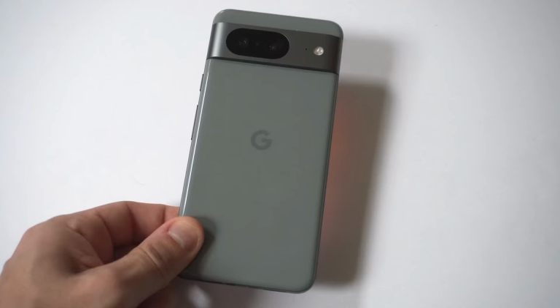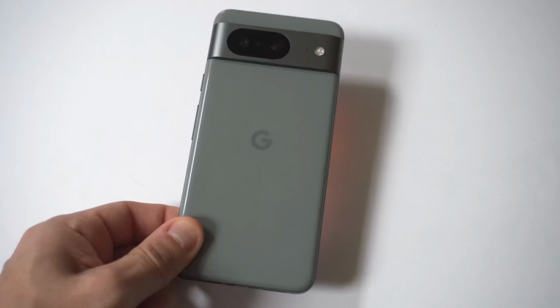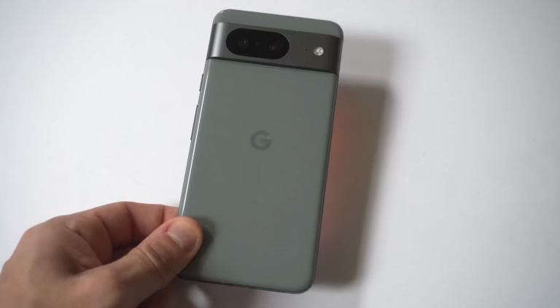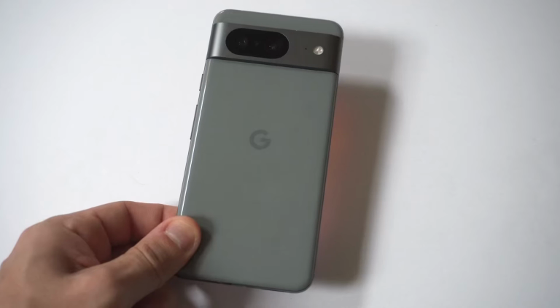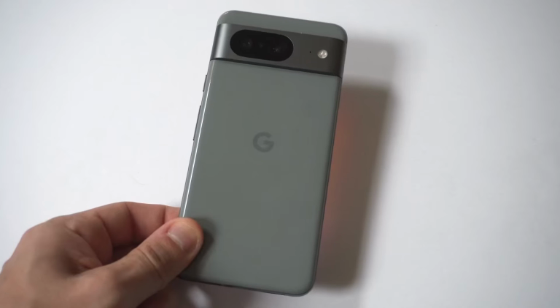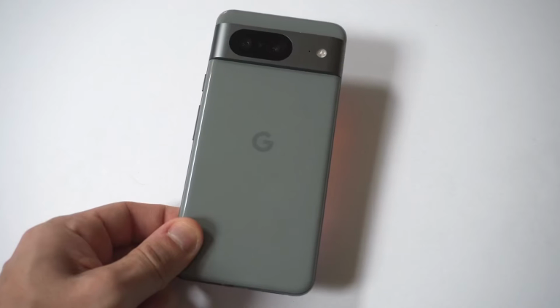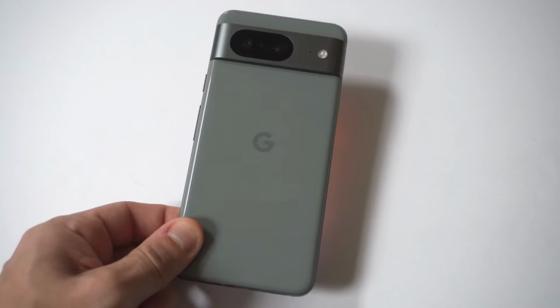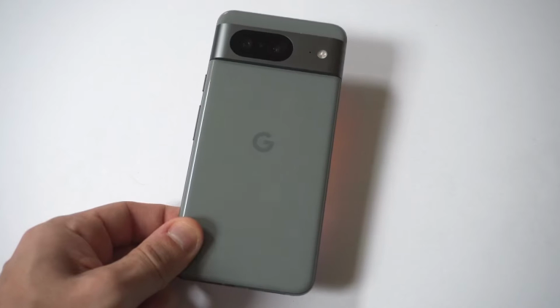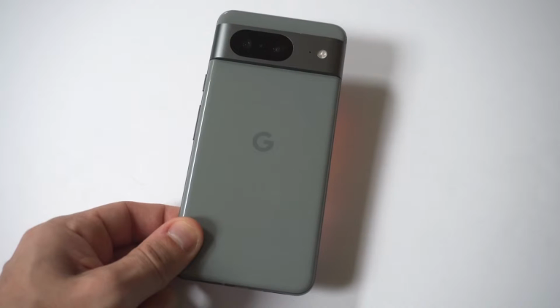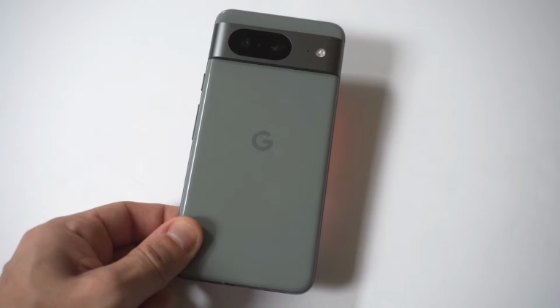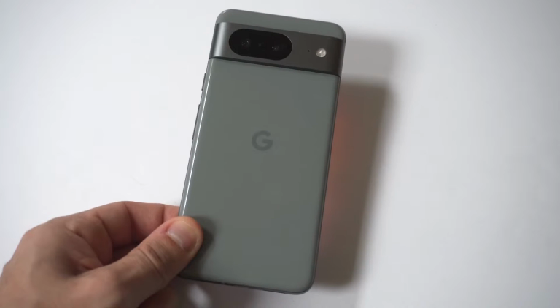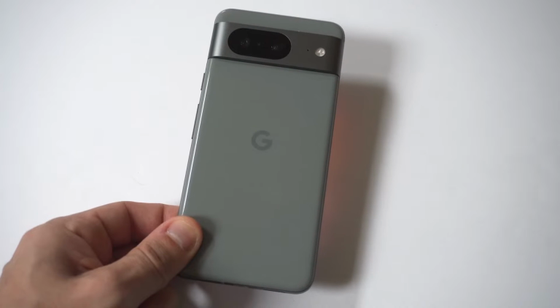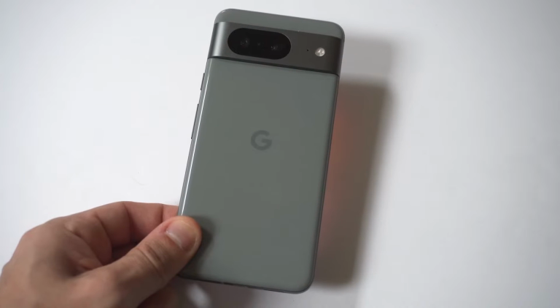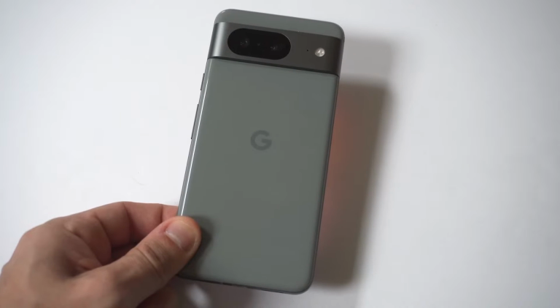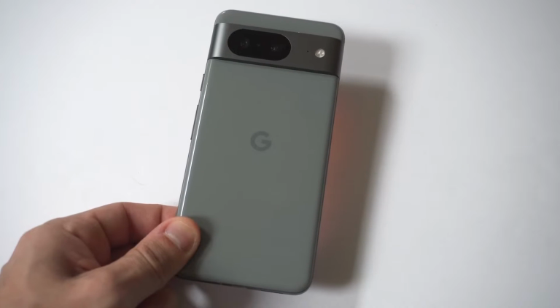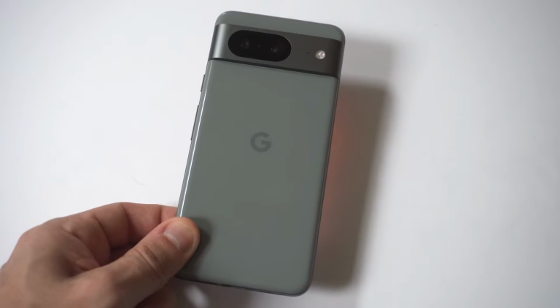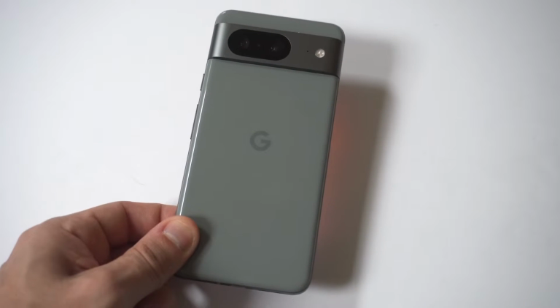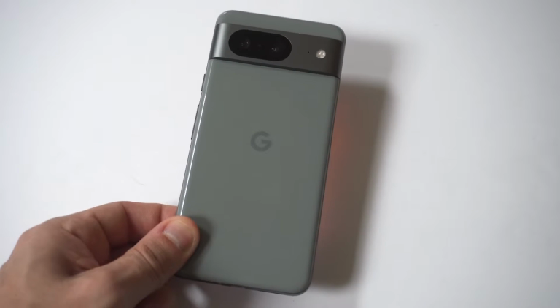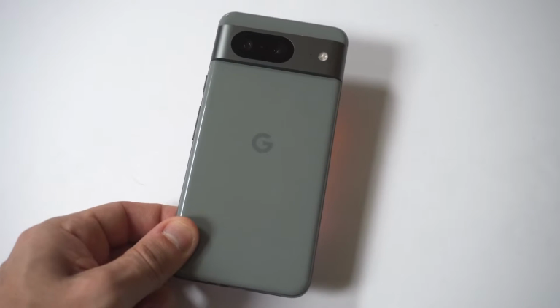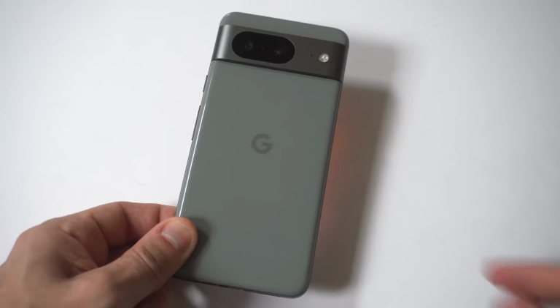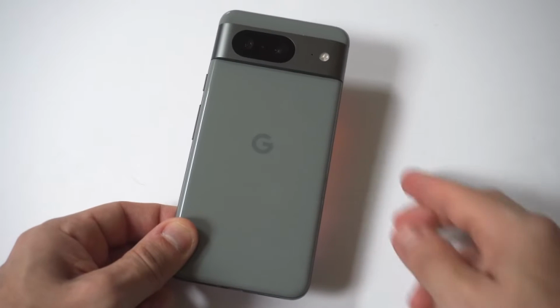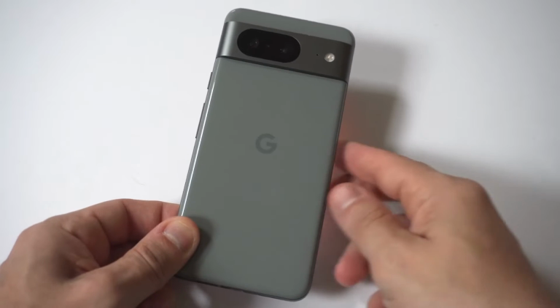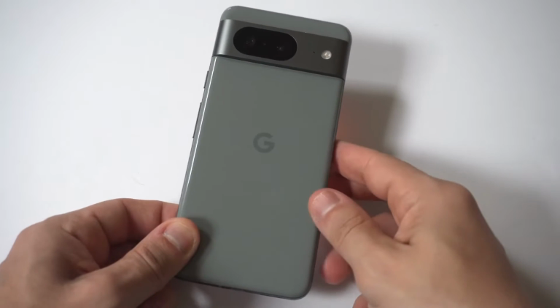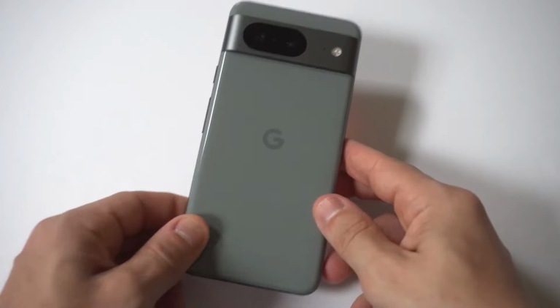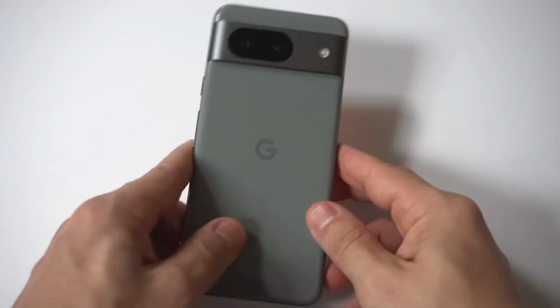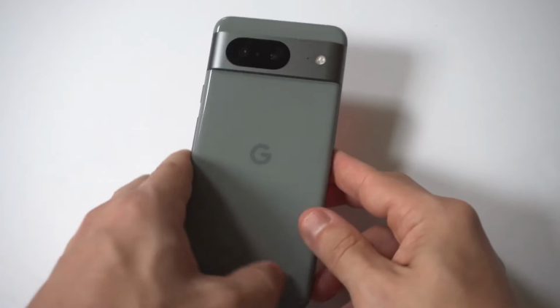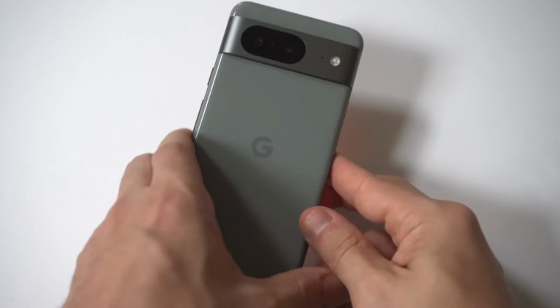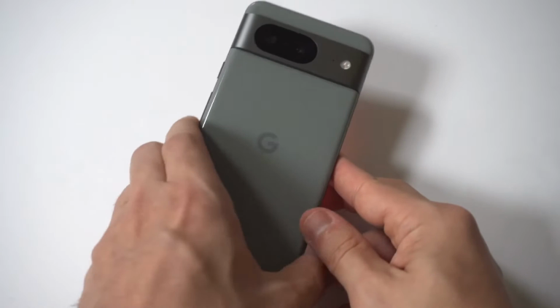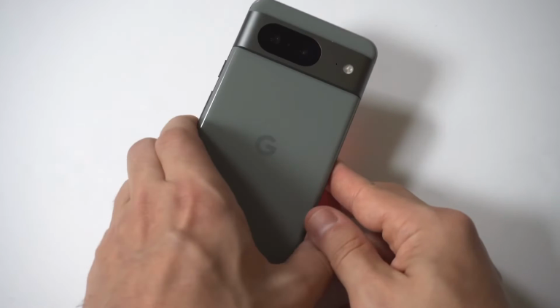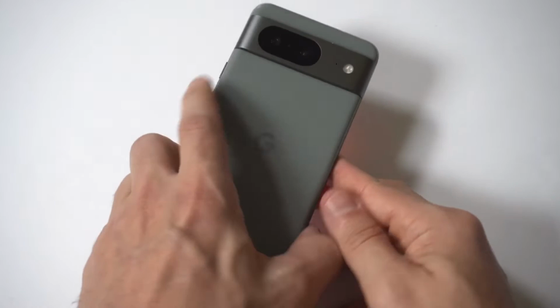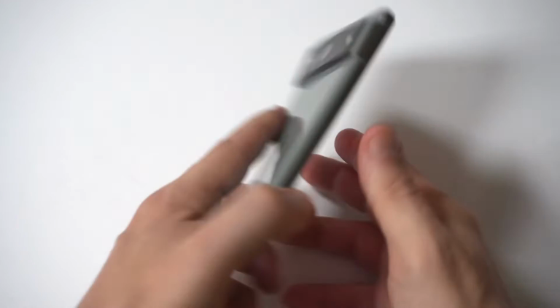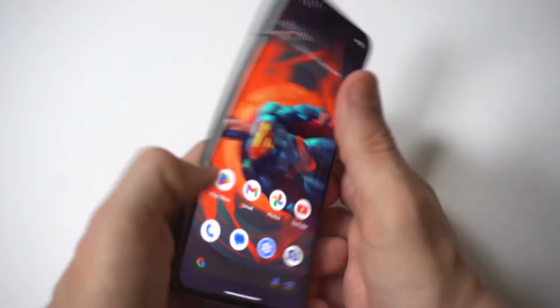I'm going to be showing you guys a cool trick where you can invert the screen on your Google Pixel 8.